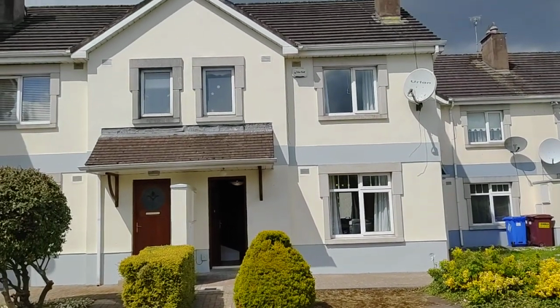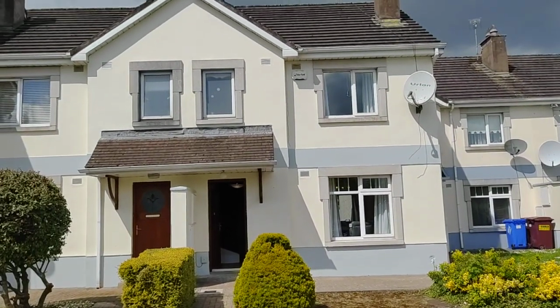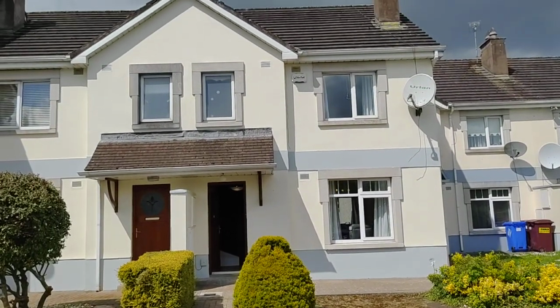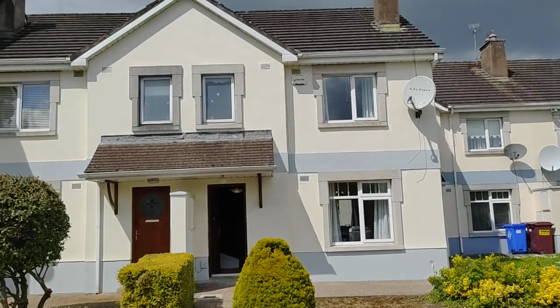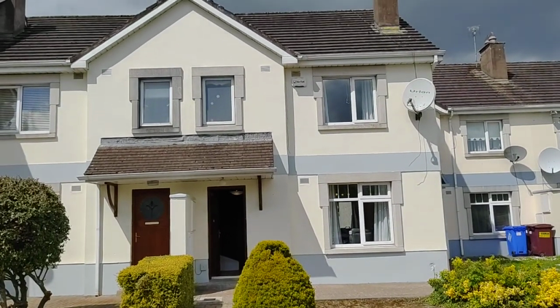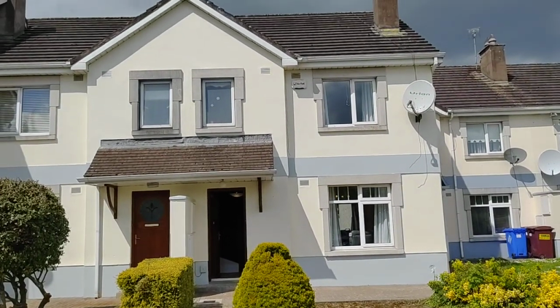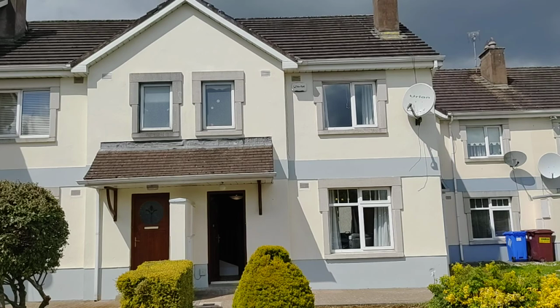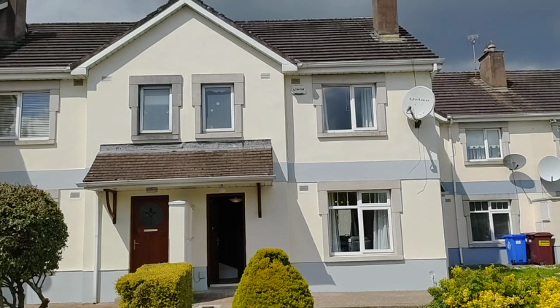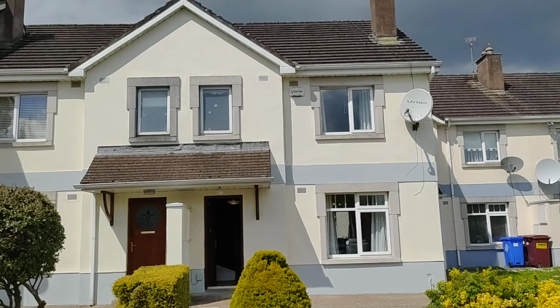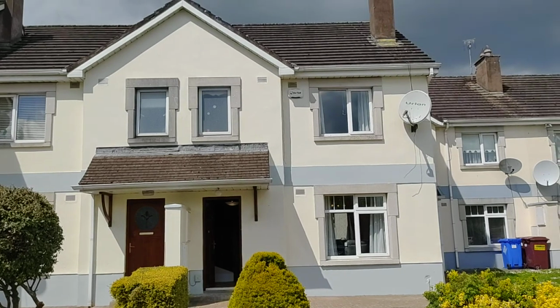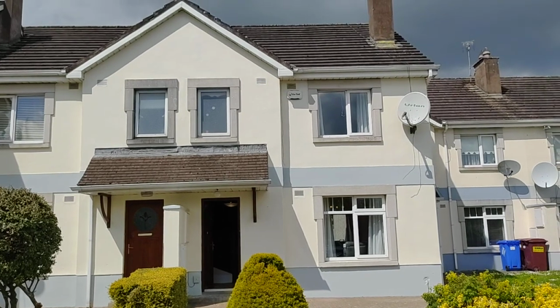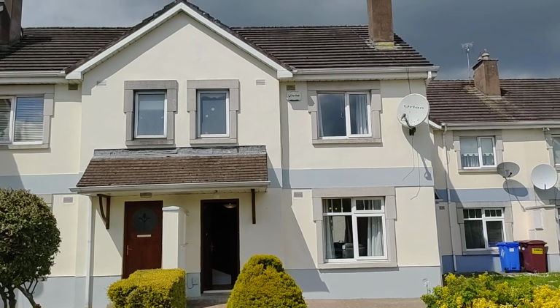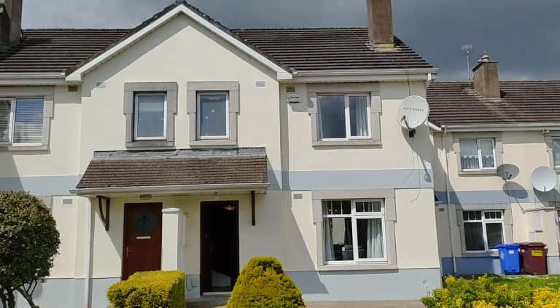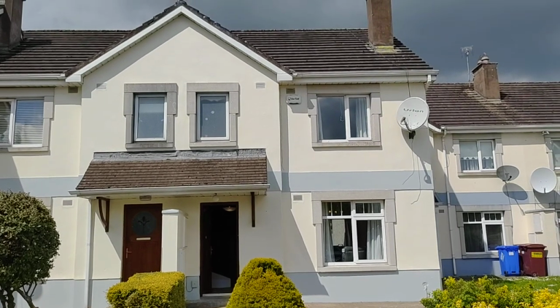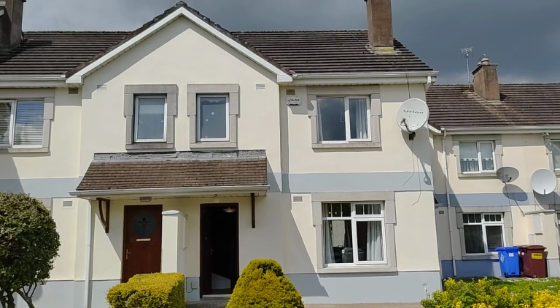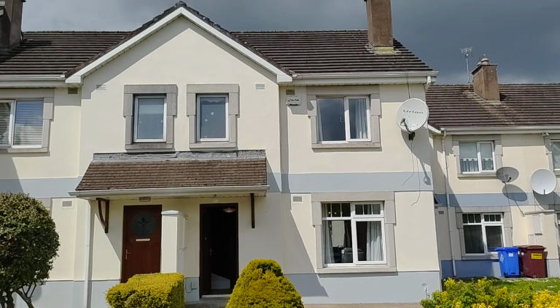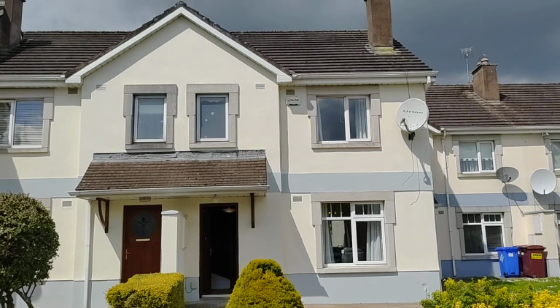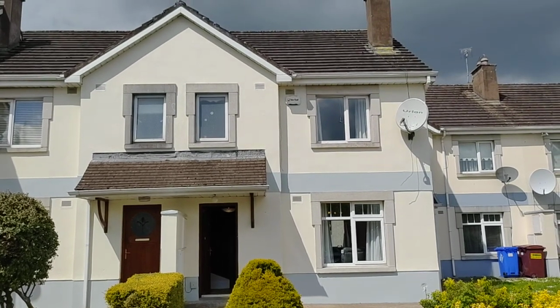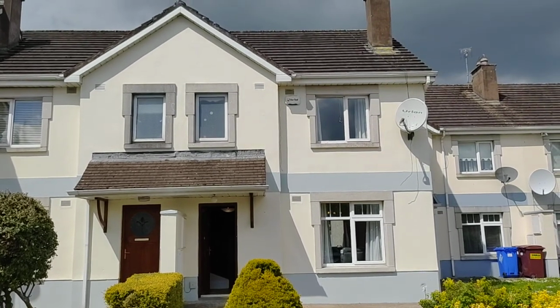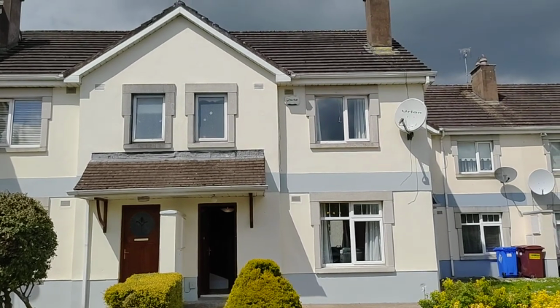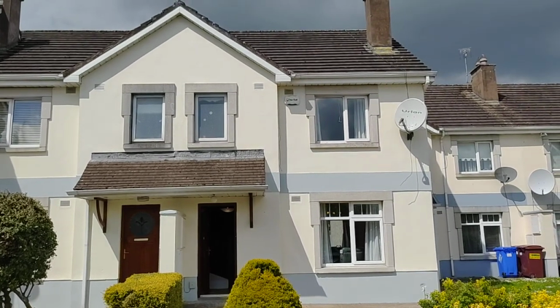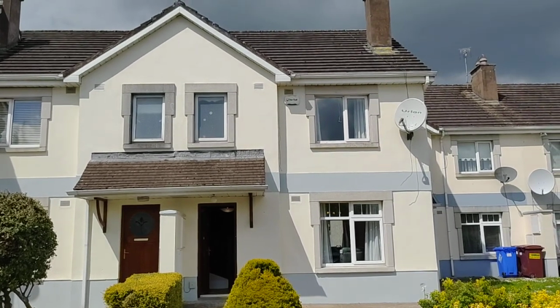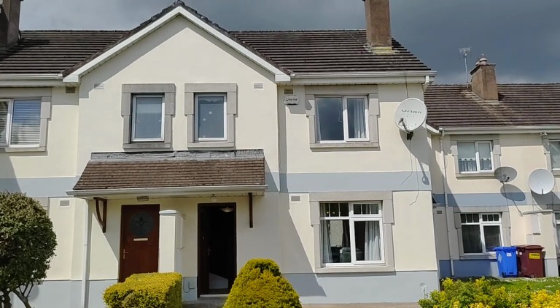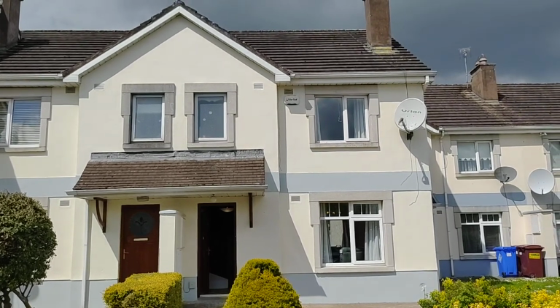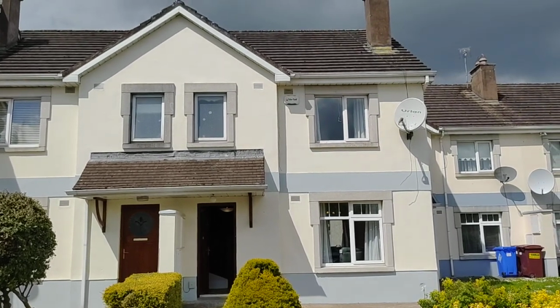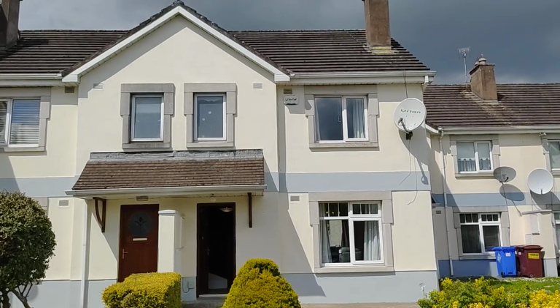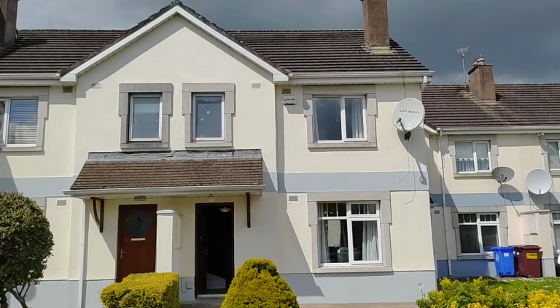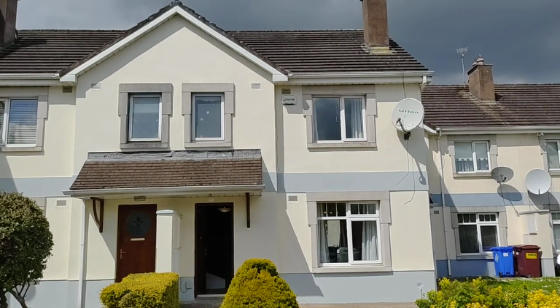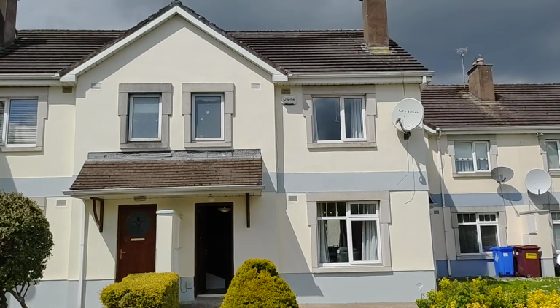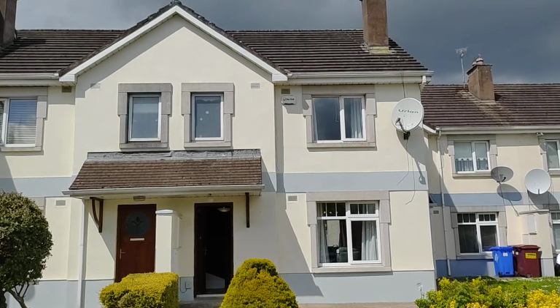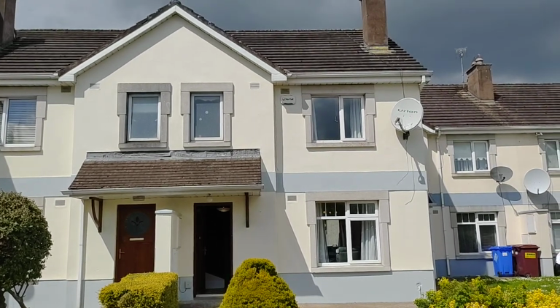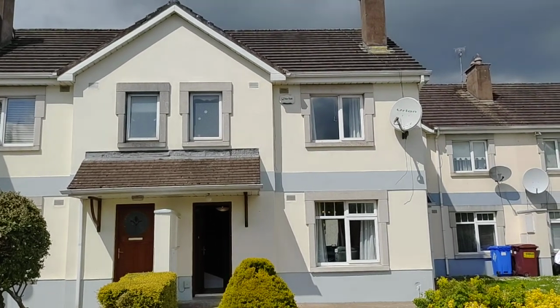That's 3 Kiltira Close, Dooradoyle, Limerick, for sale with Rowan Fitzgerald Auctioneers. Call 061 279 423.